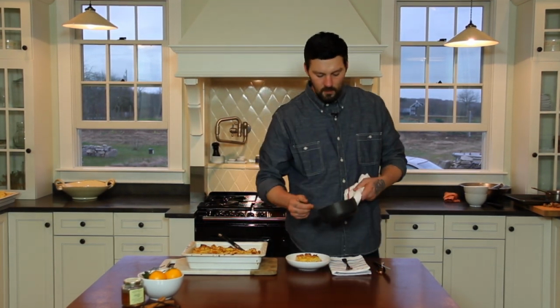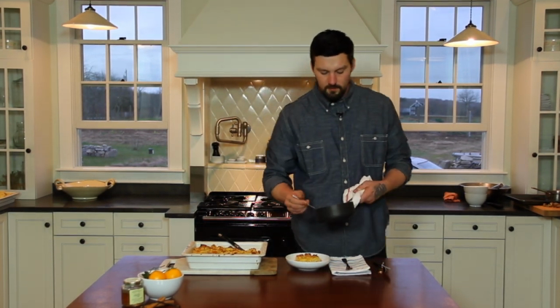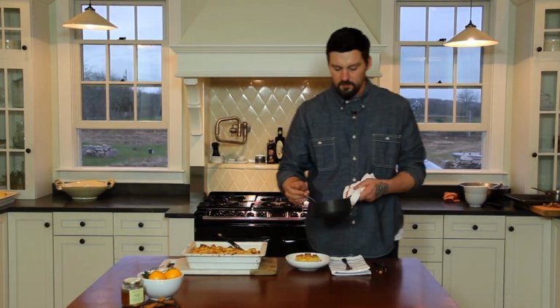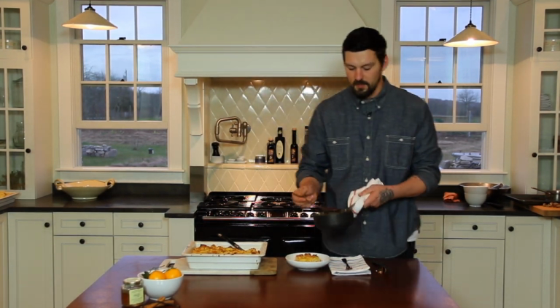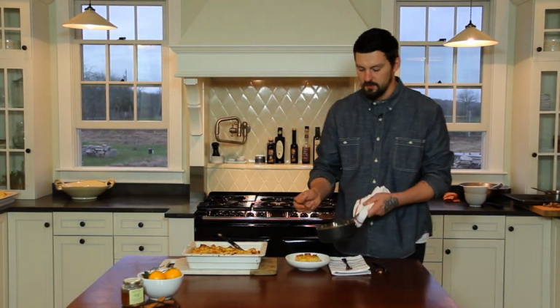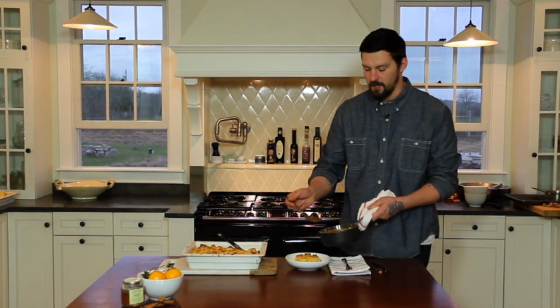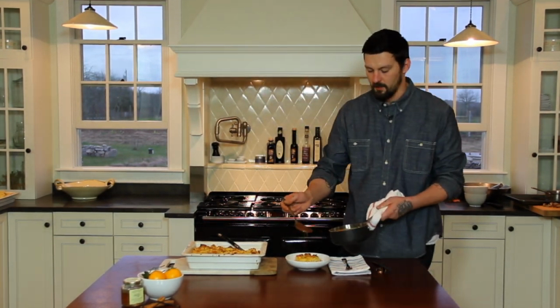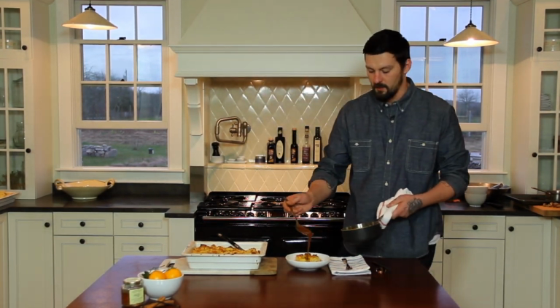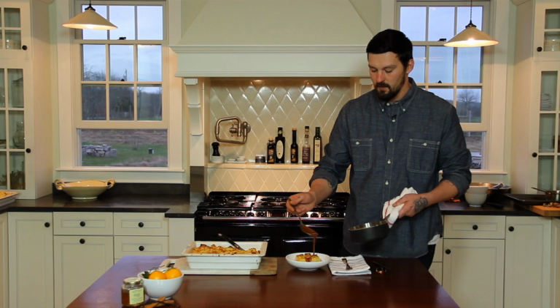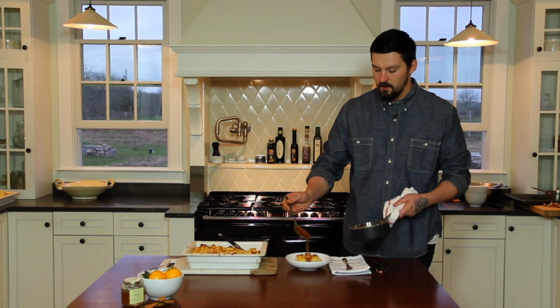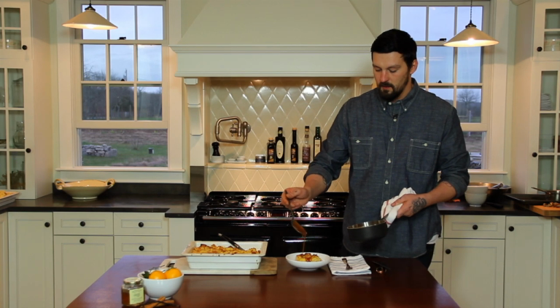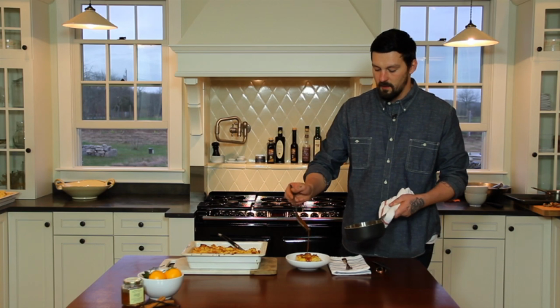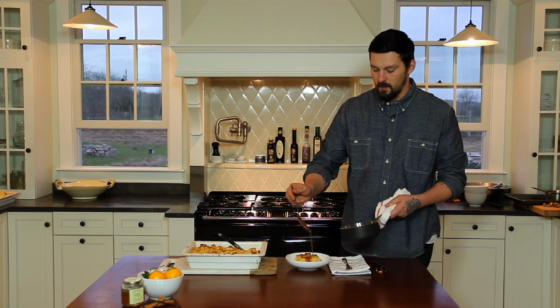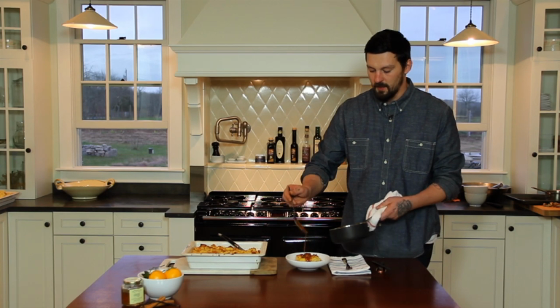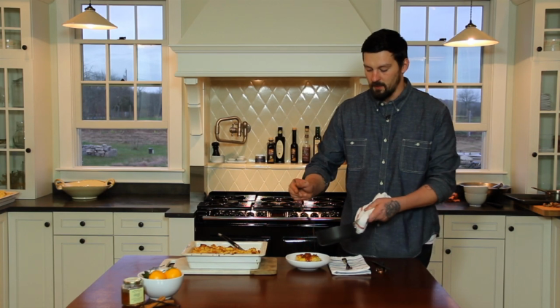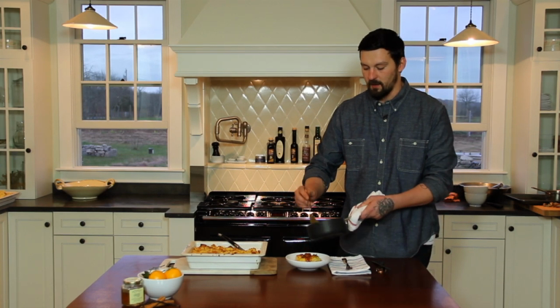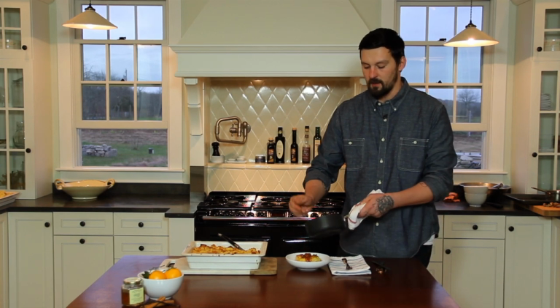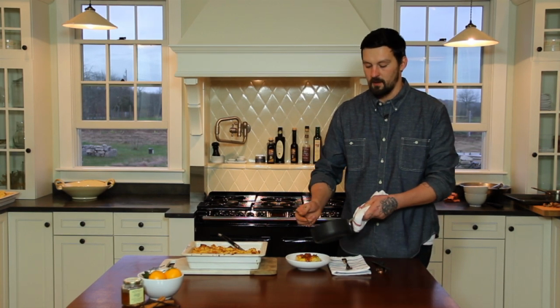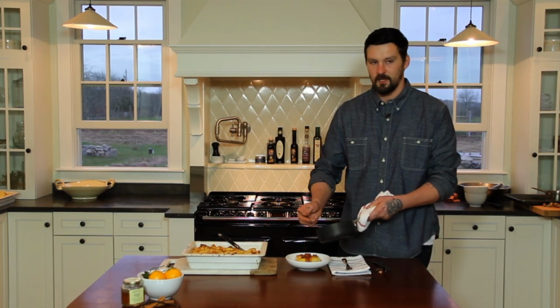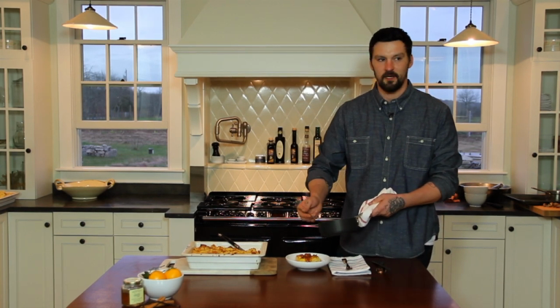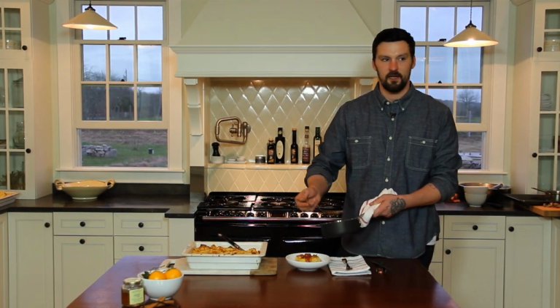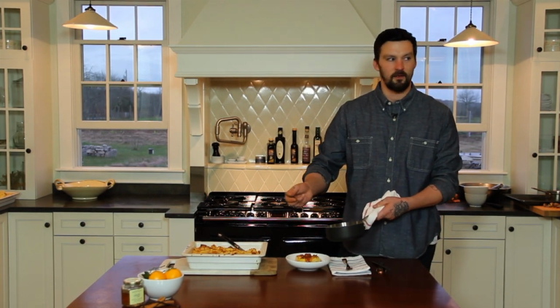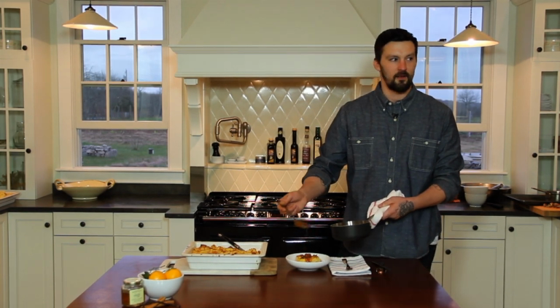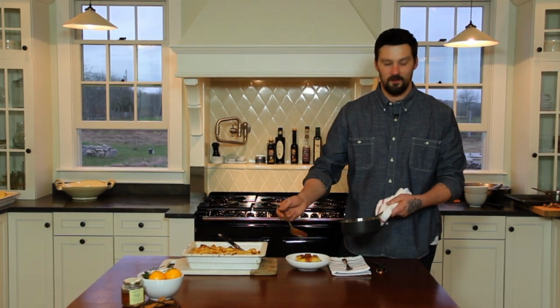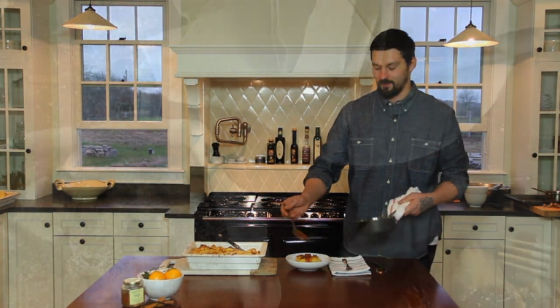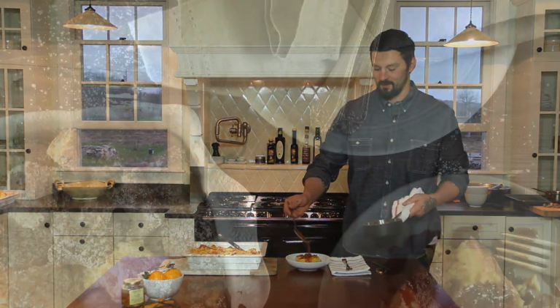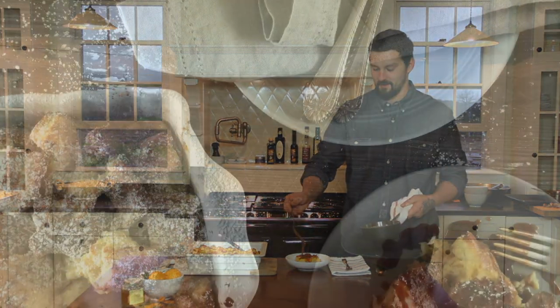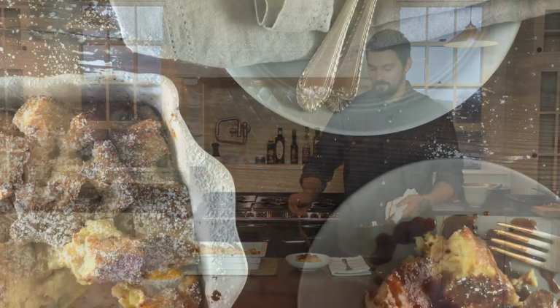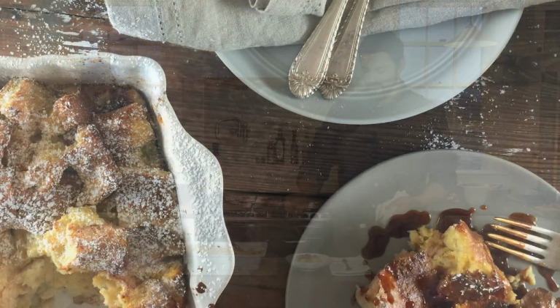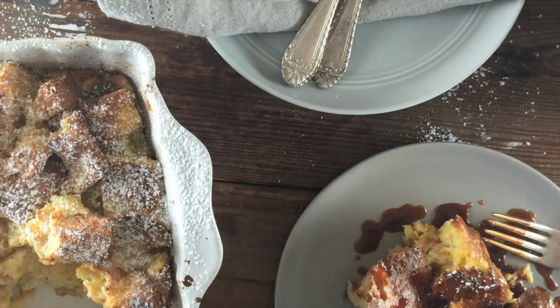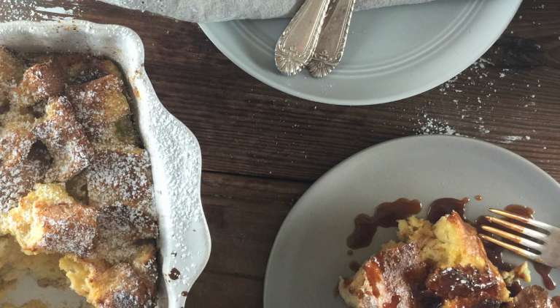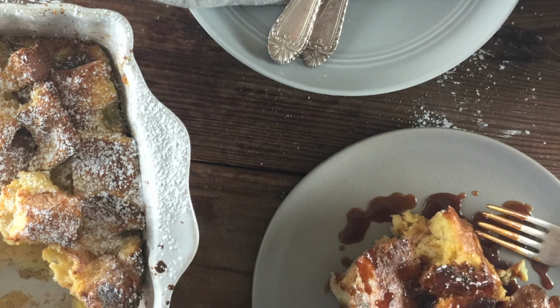As much or as little as you like — and we like a lot. You guys ready to eat? Thank you. Bye bye.